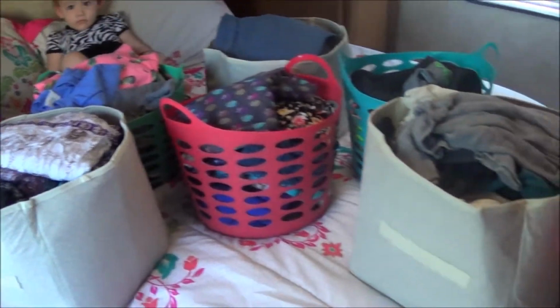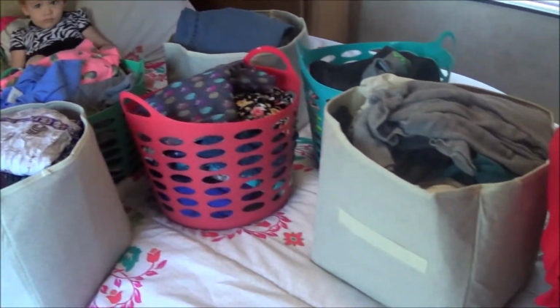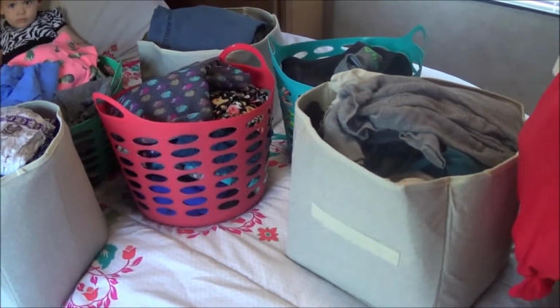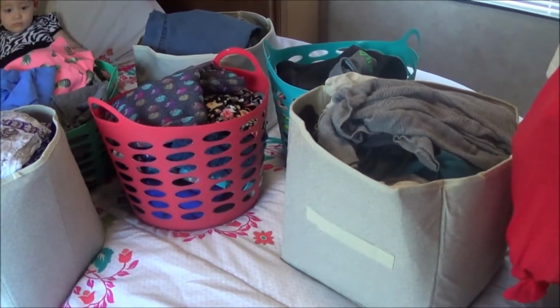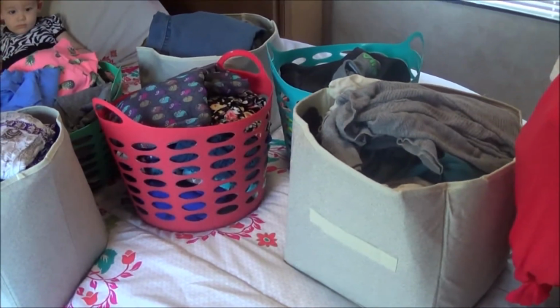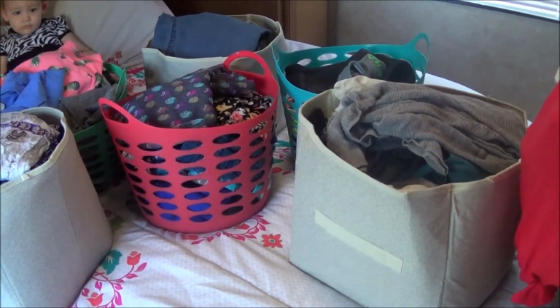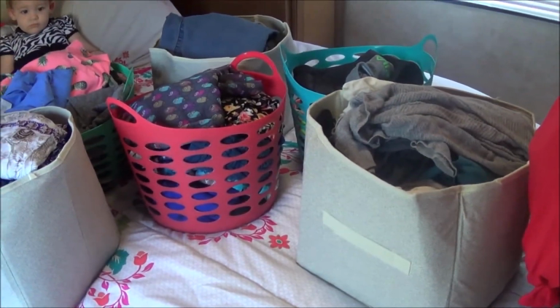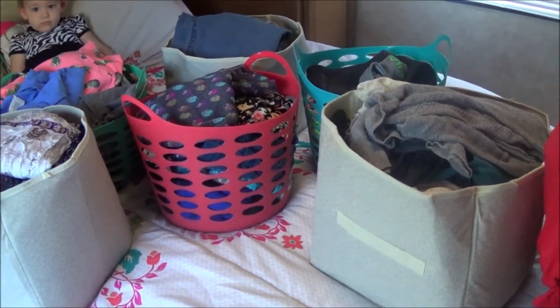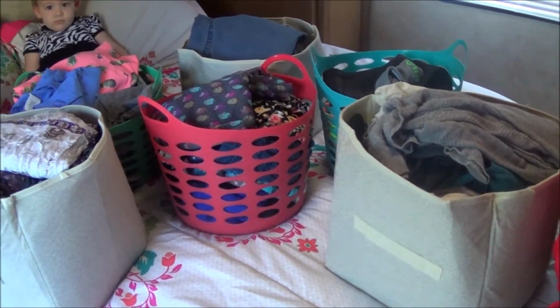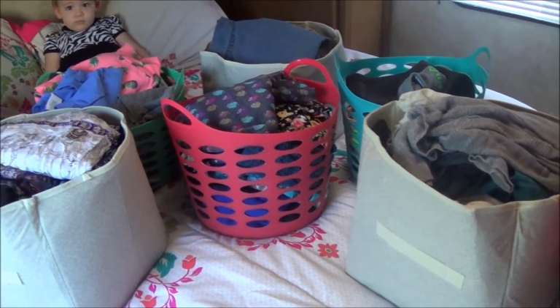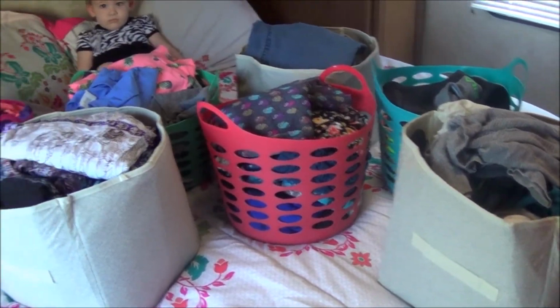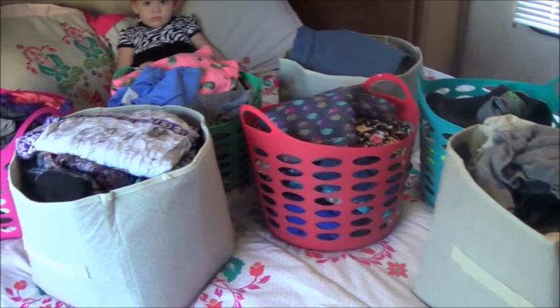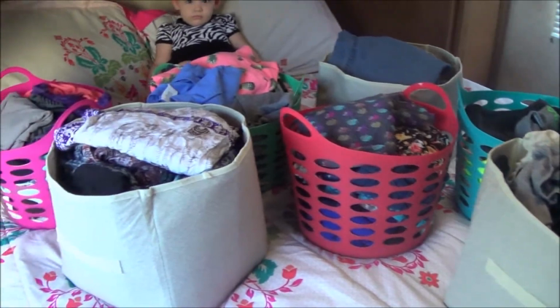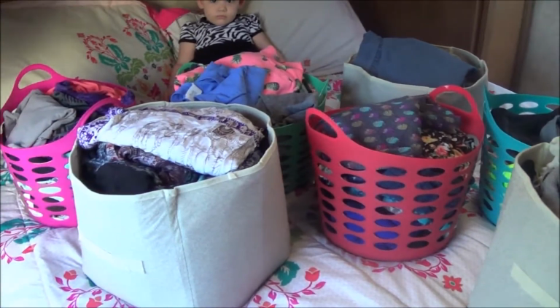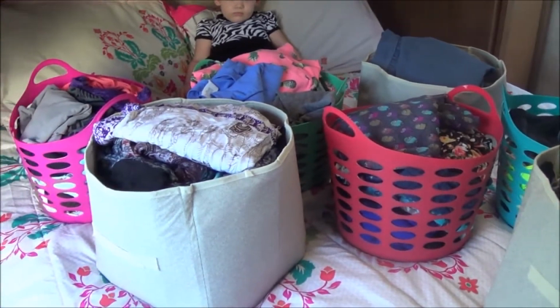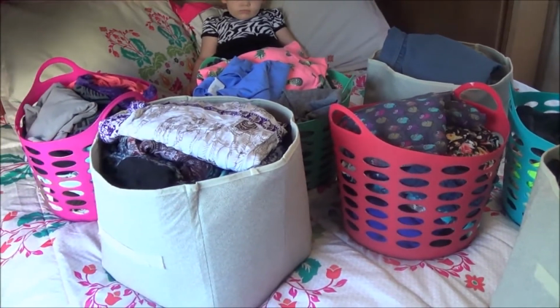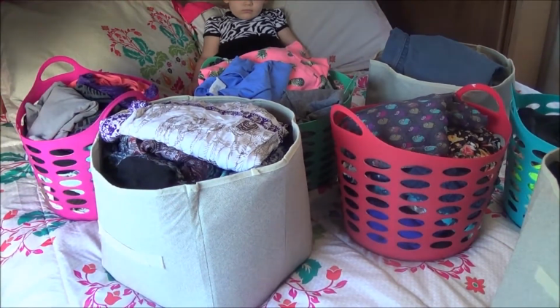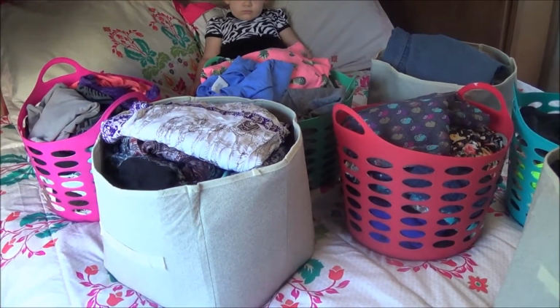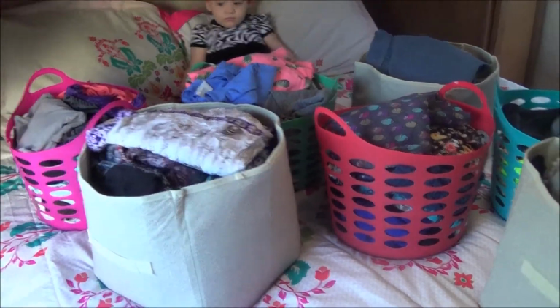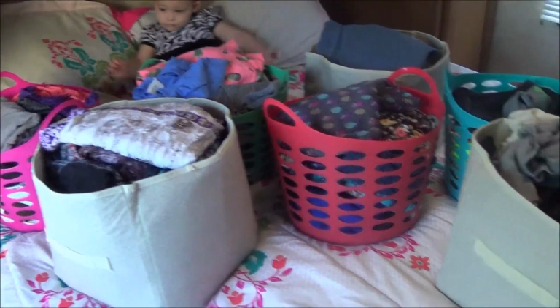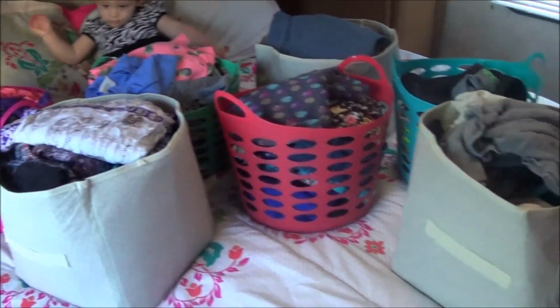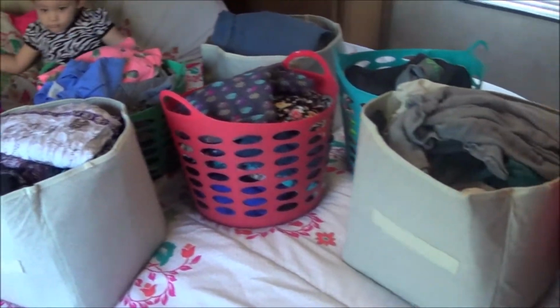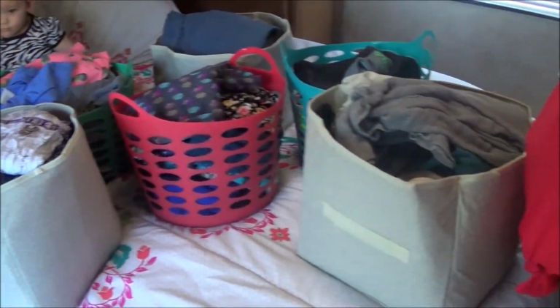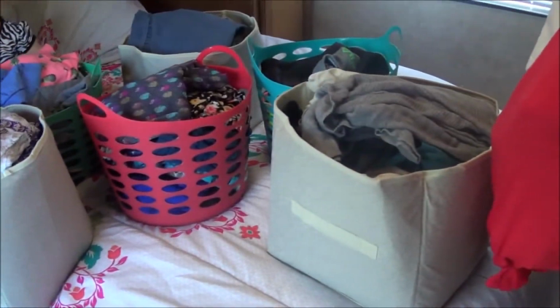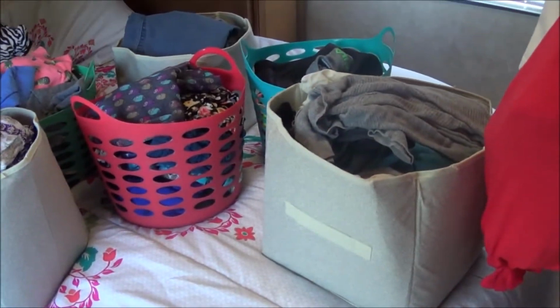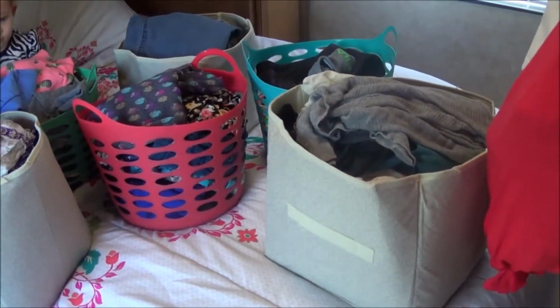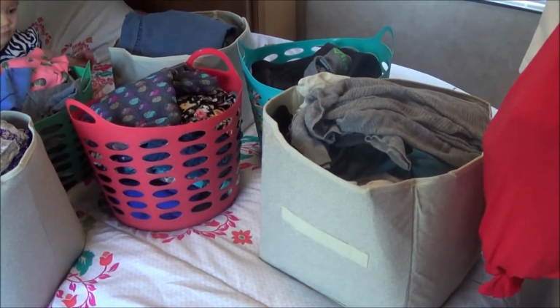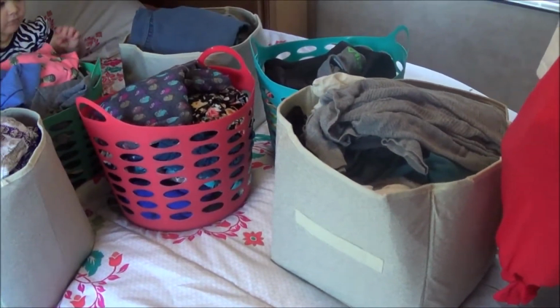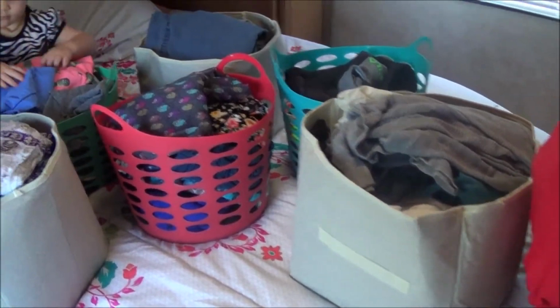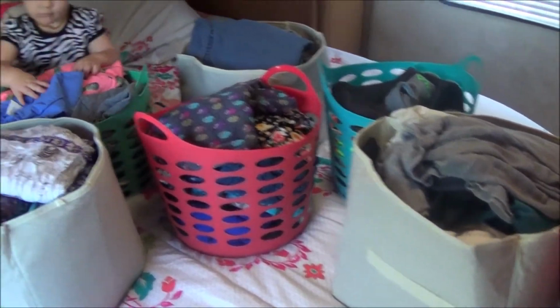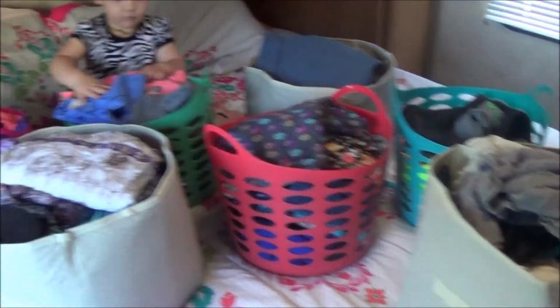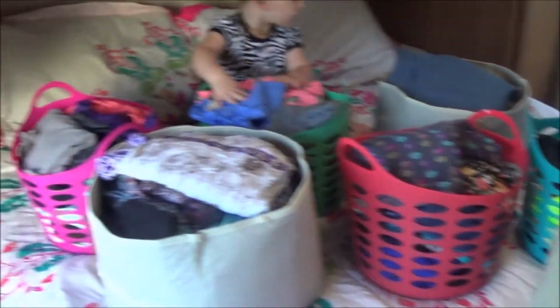I have one, two, three, four, five, six — I have seven bins. And this is everything that I own.